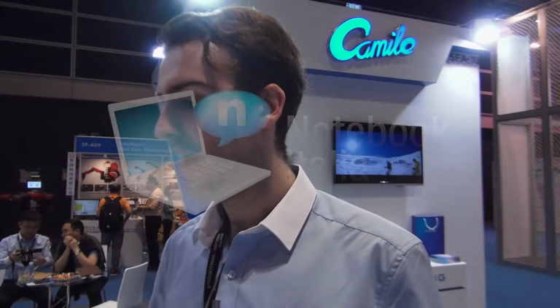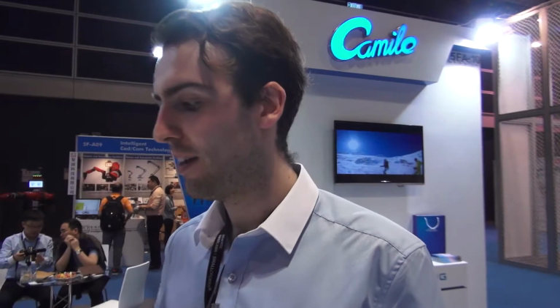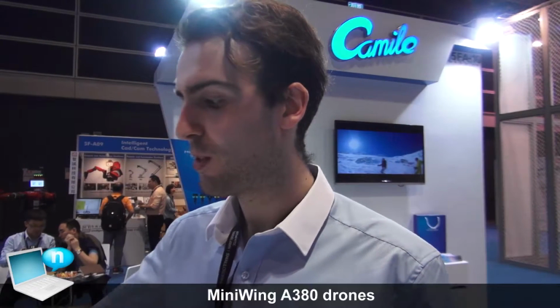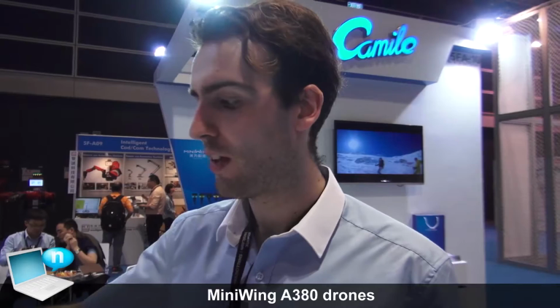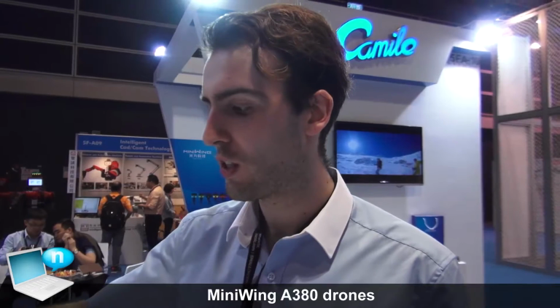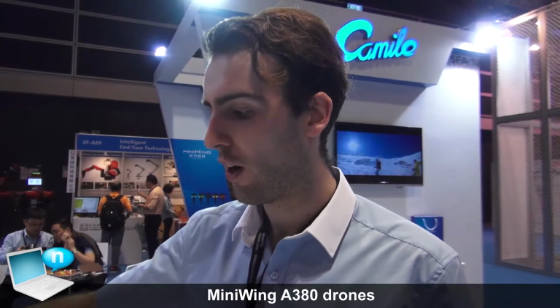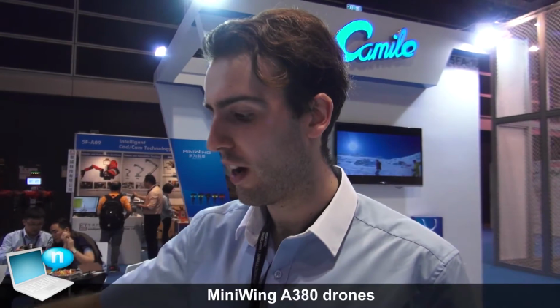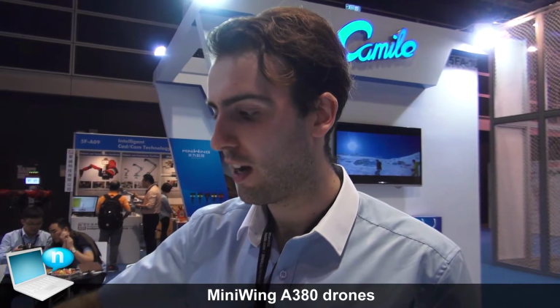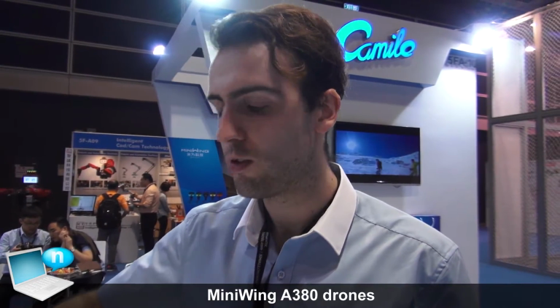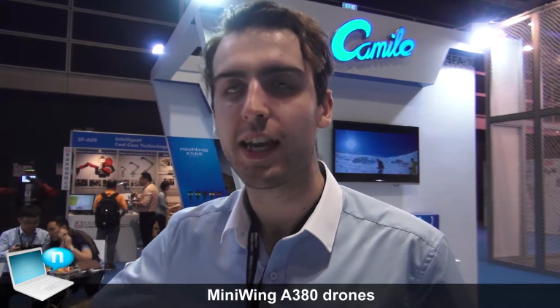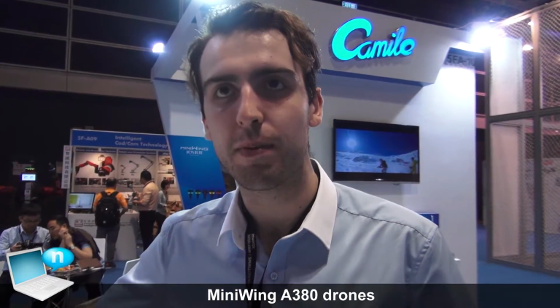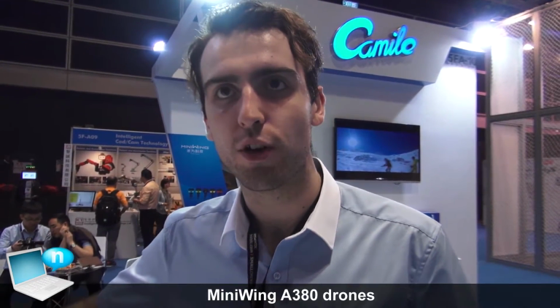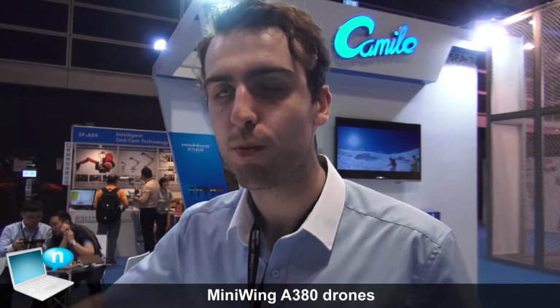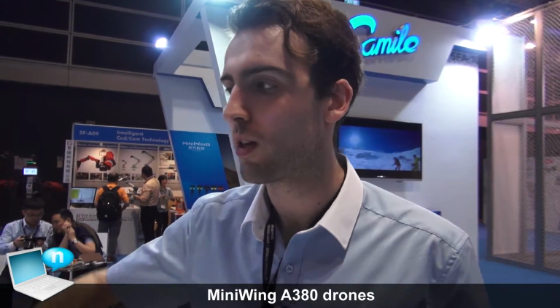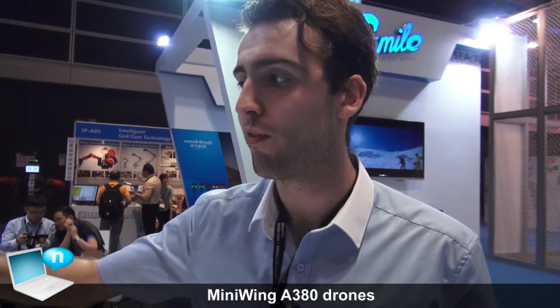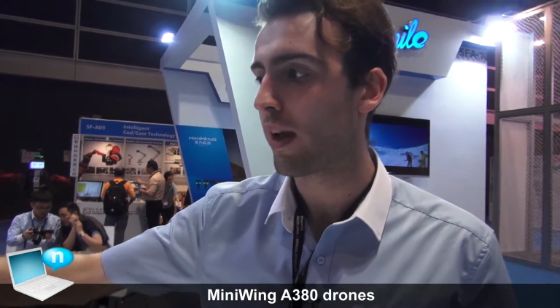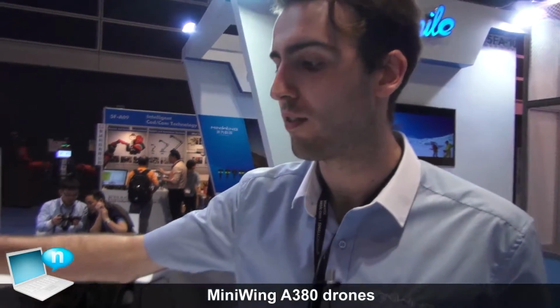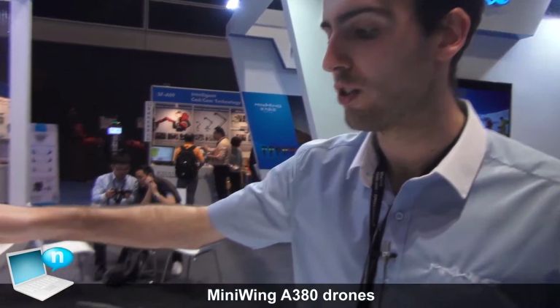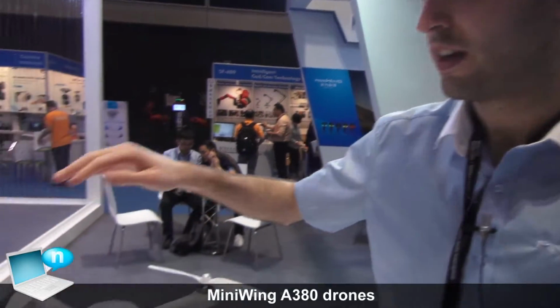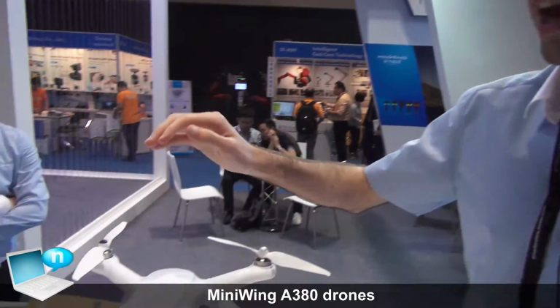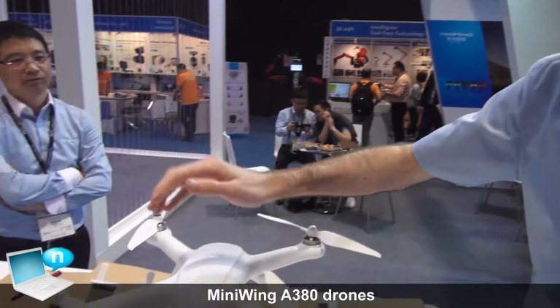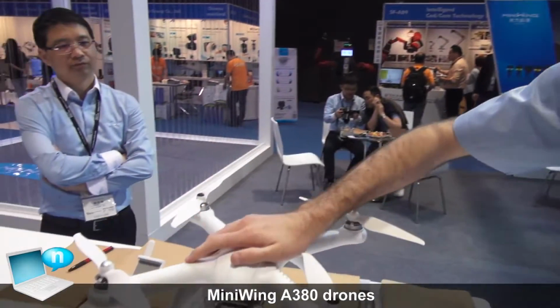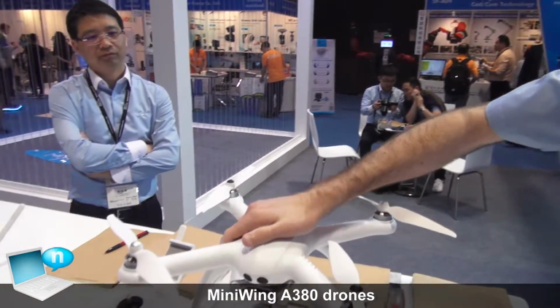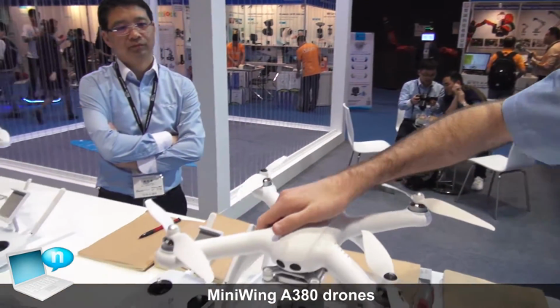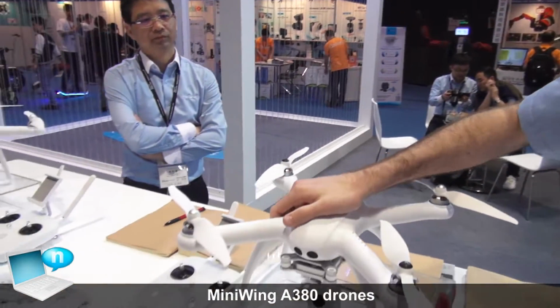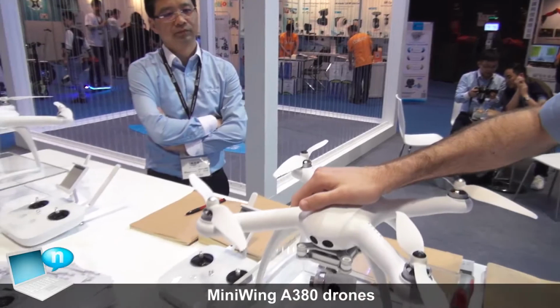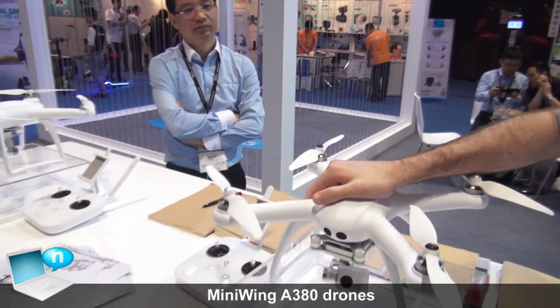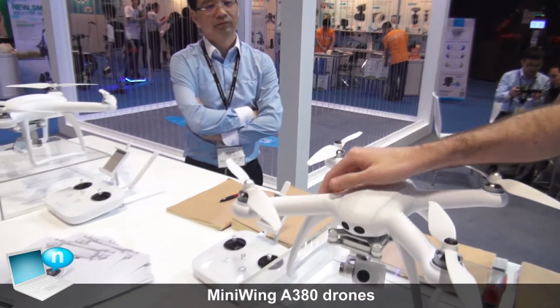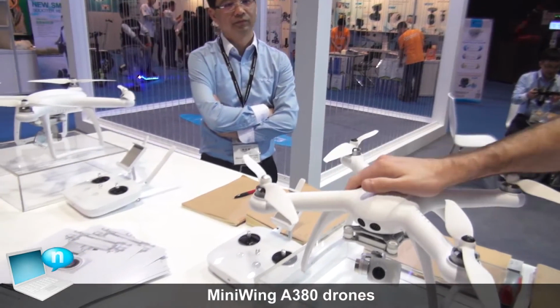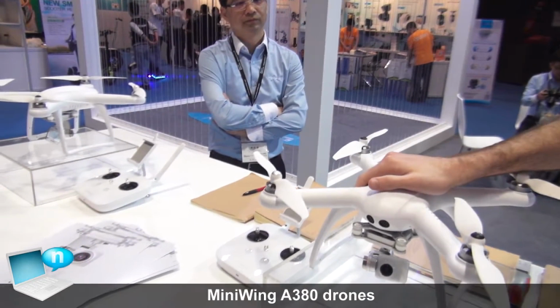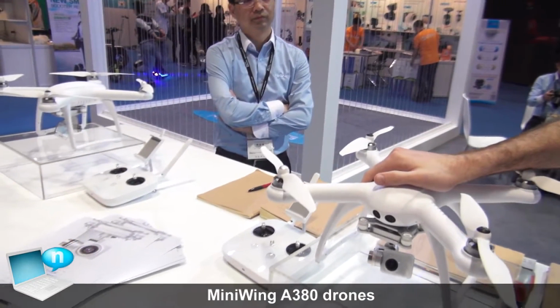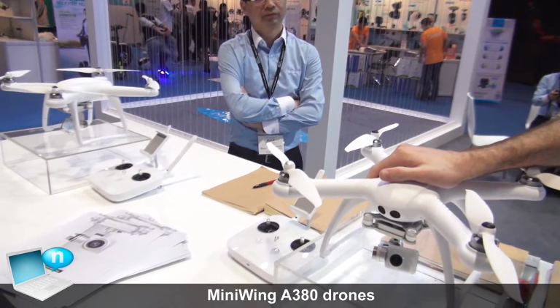Hi, so this is our new 1080p drone. We also have a 4K version. What makes this drone special is it's really great for beginners.